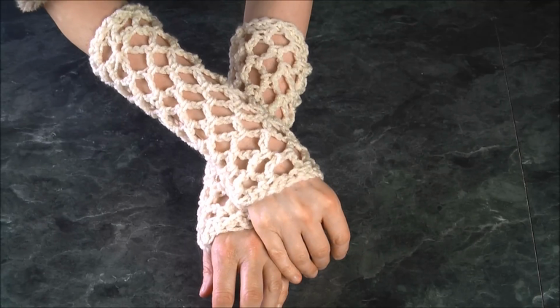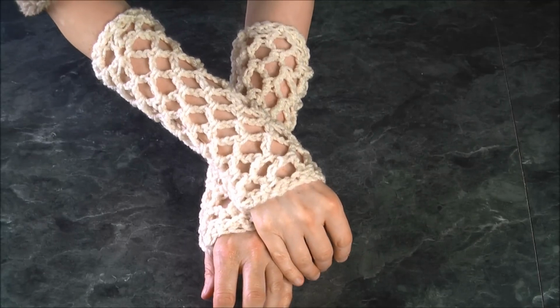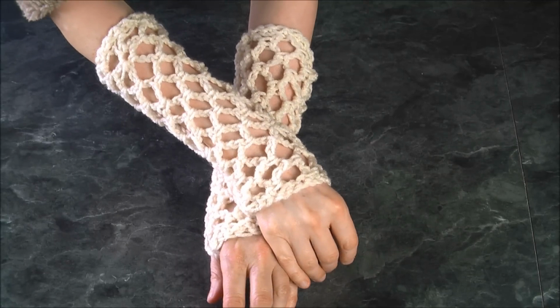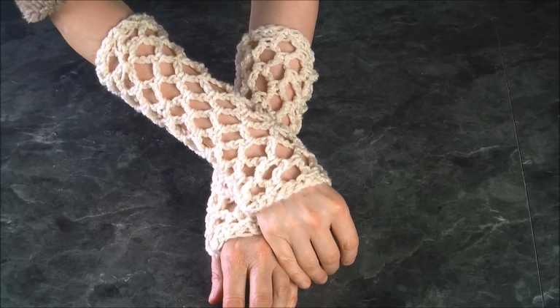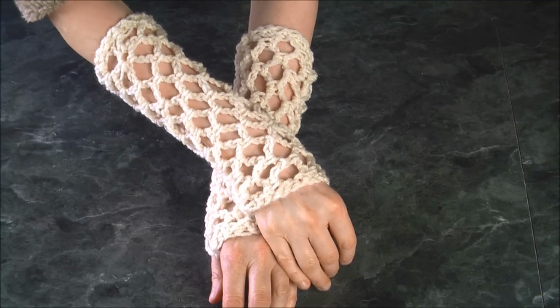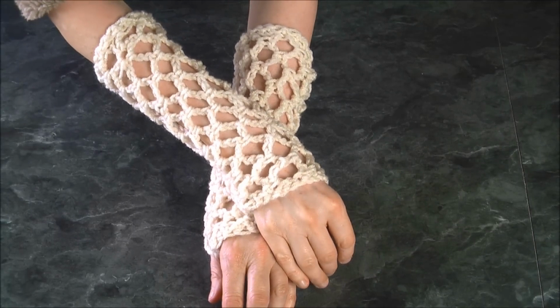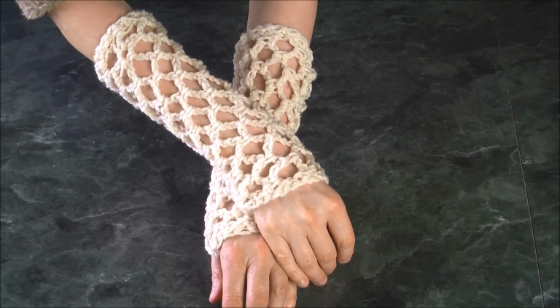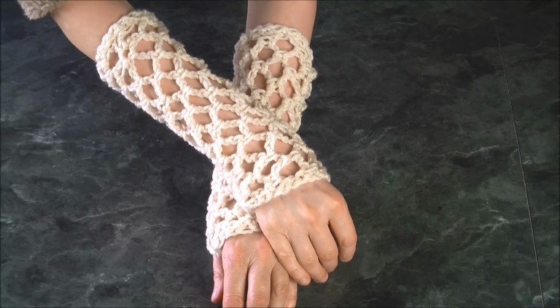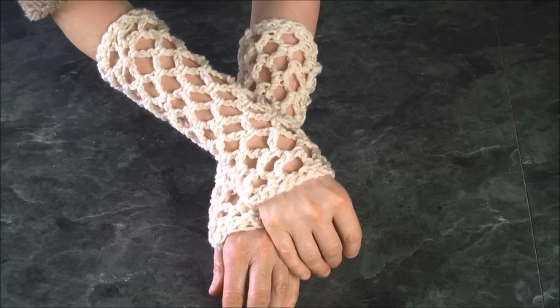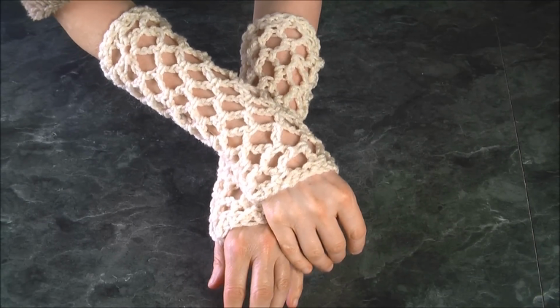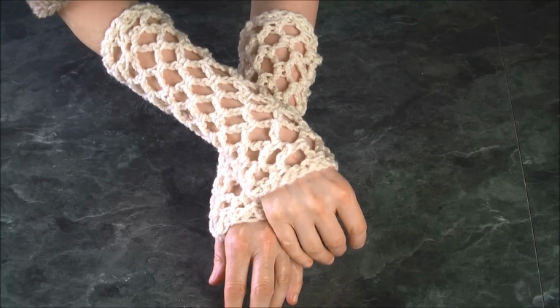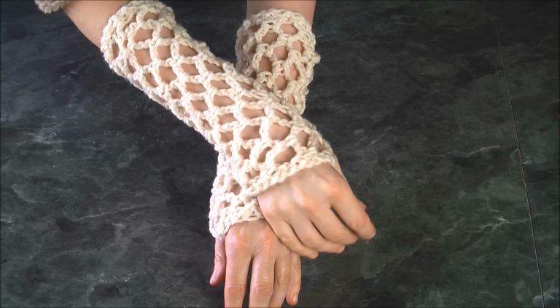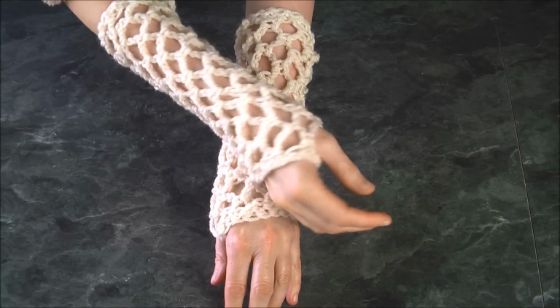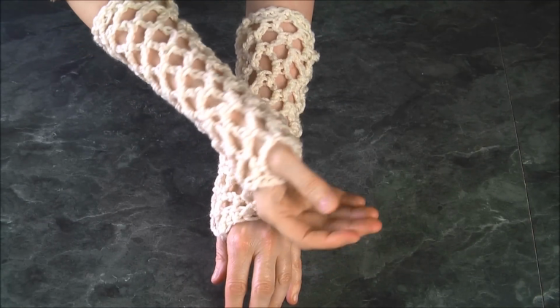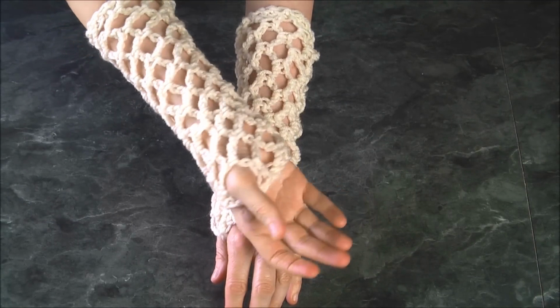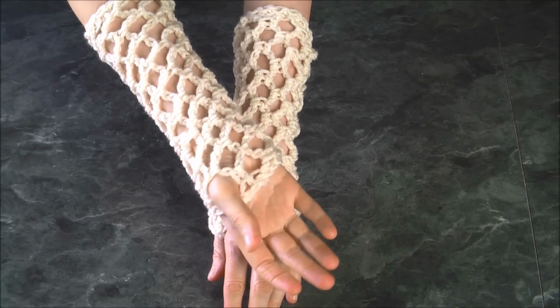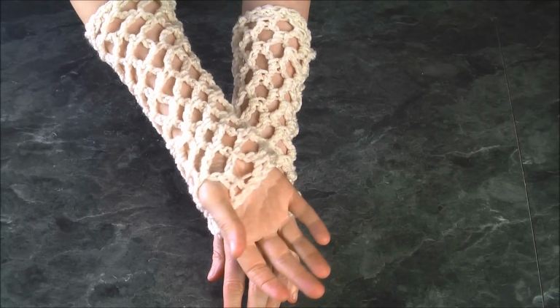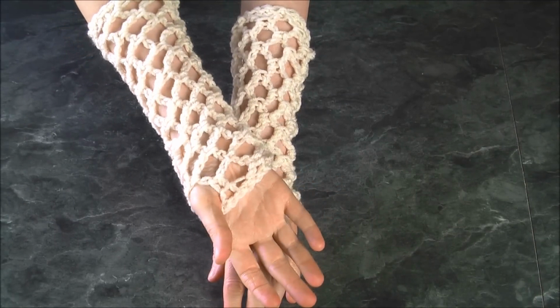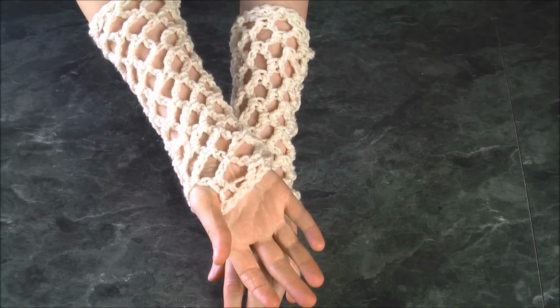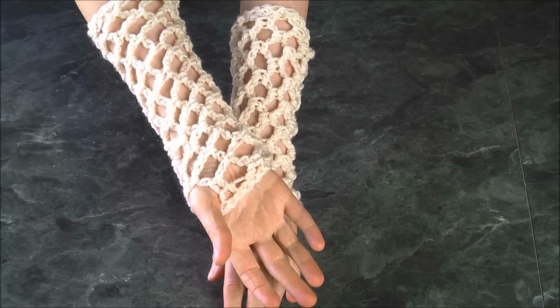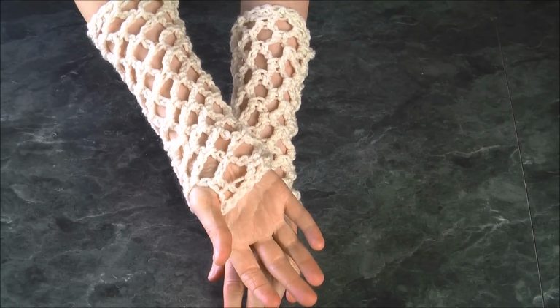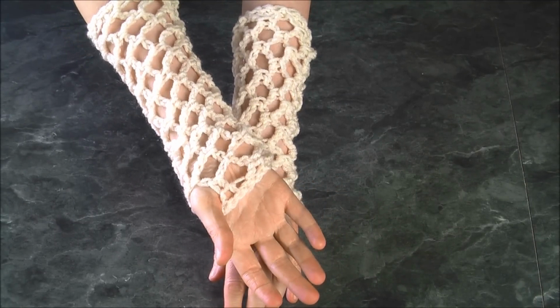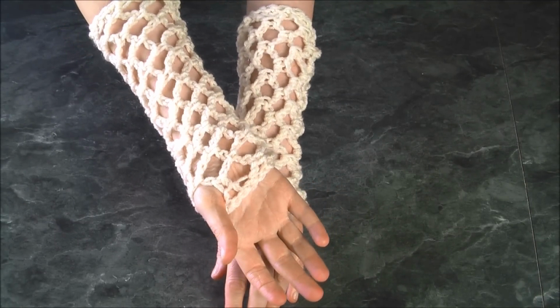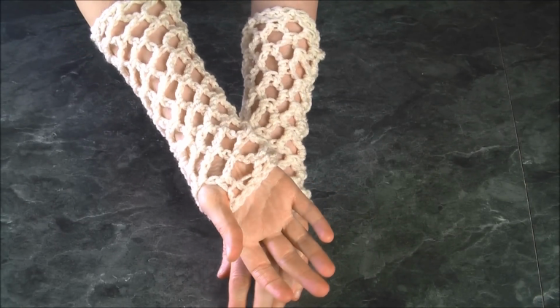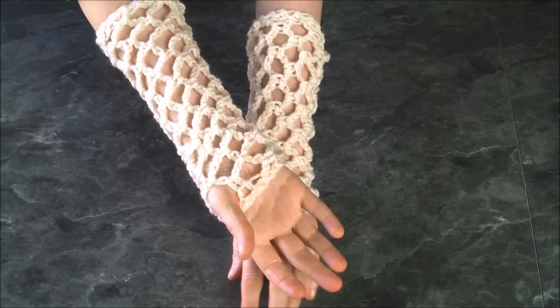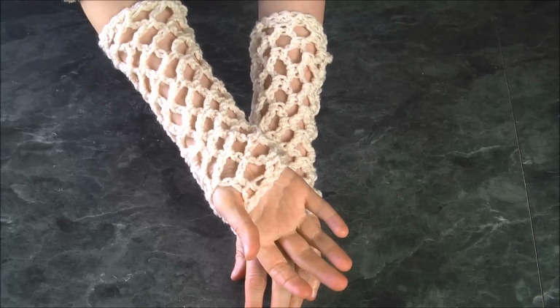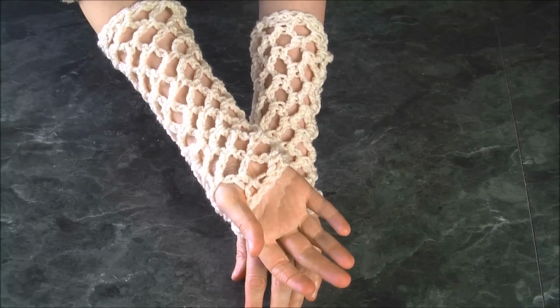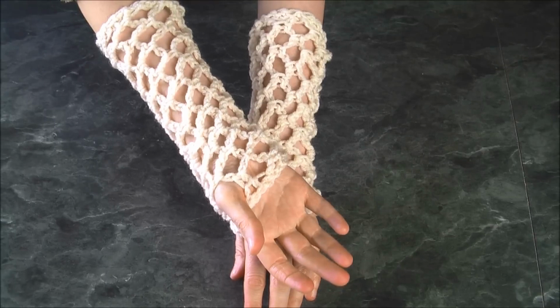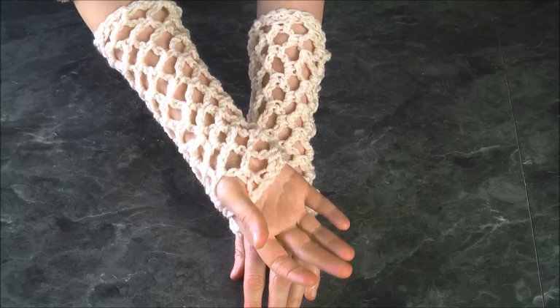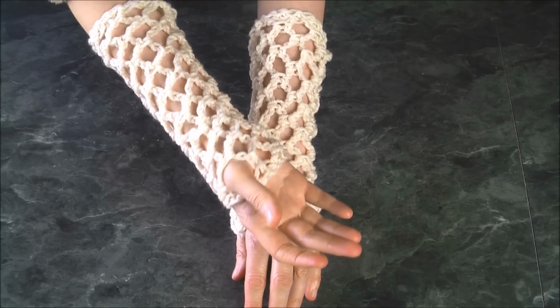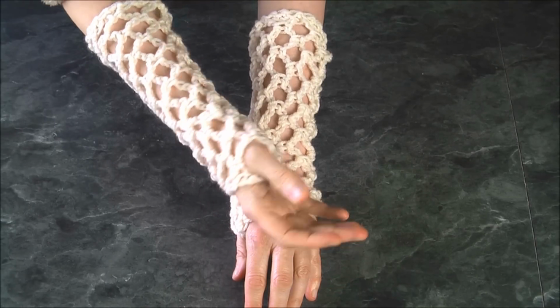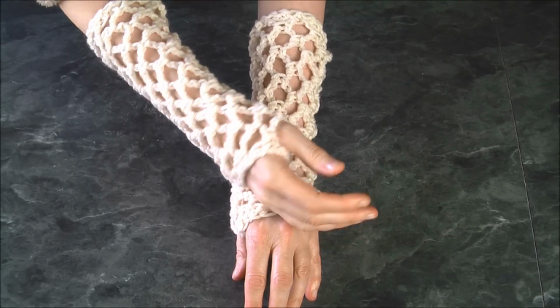Today I'm going to show you how to make these beautiful lacy gloves, easy to make using only one stitch.